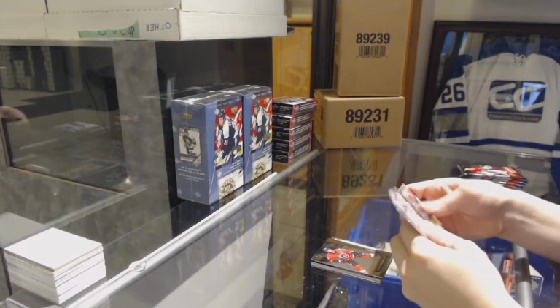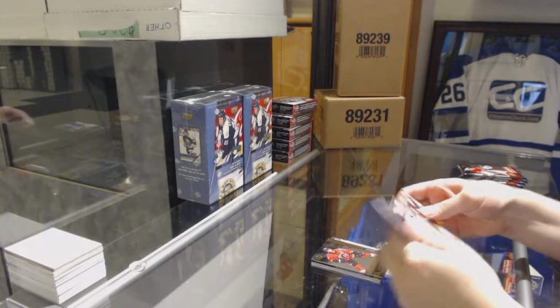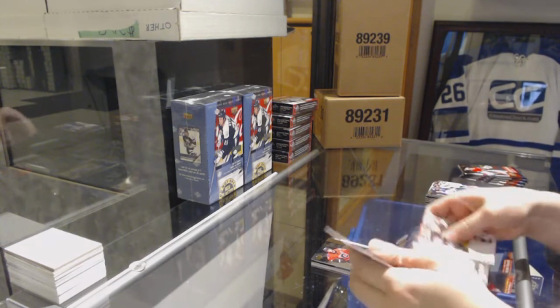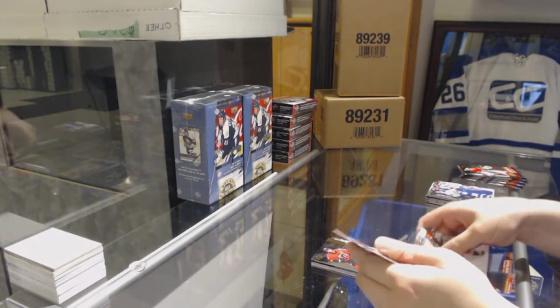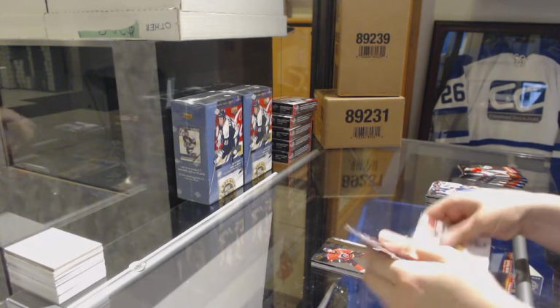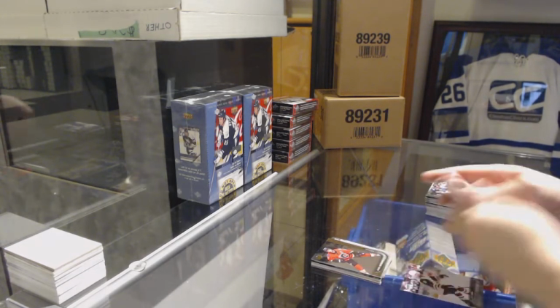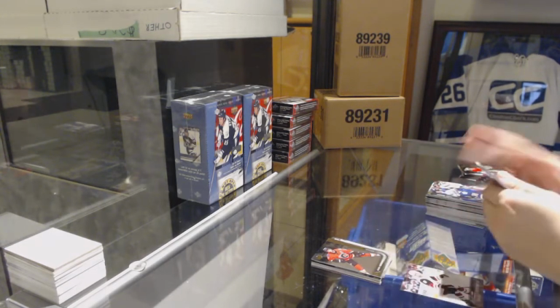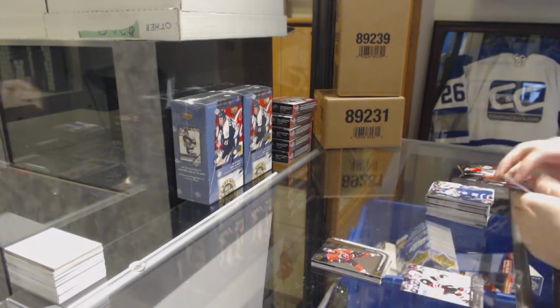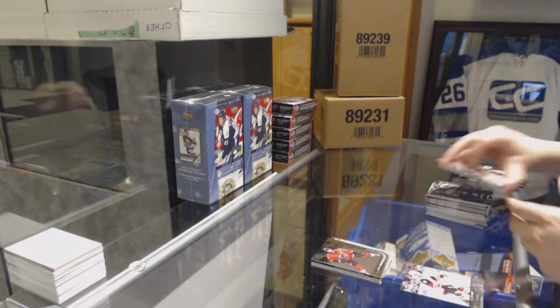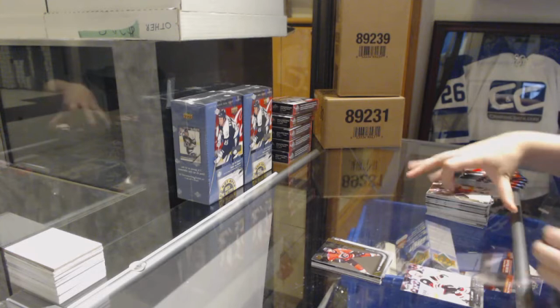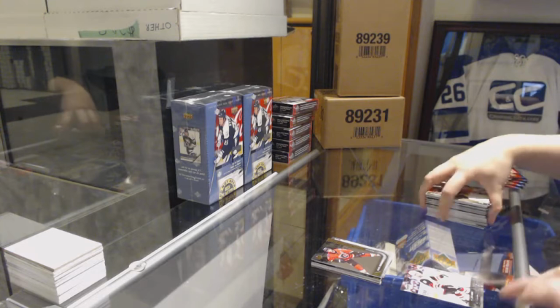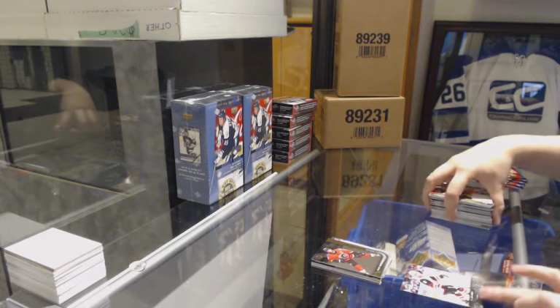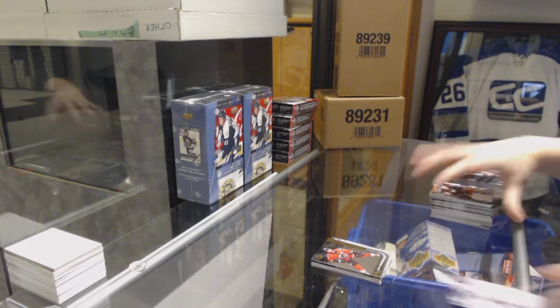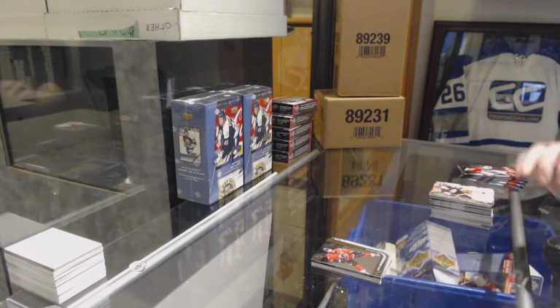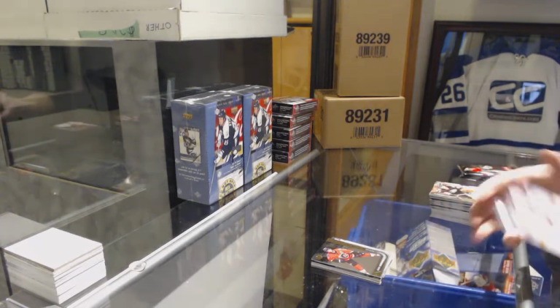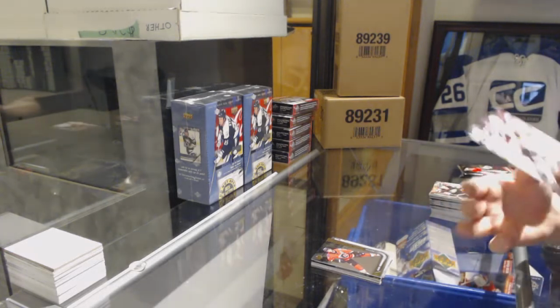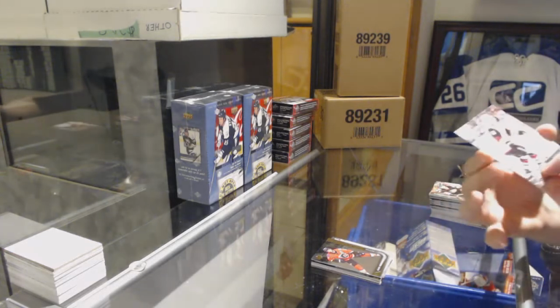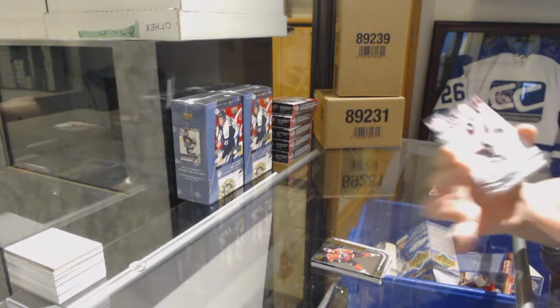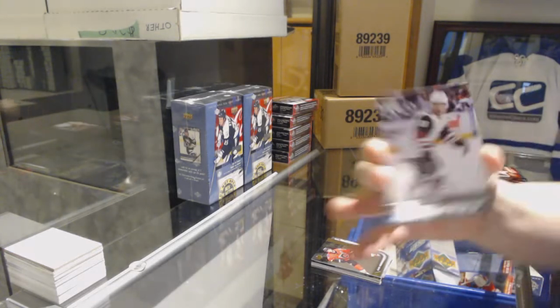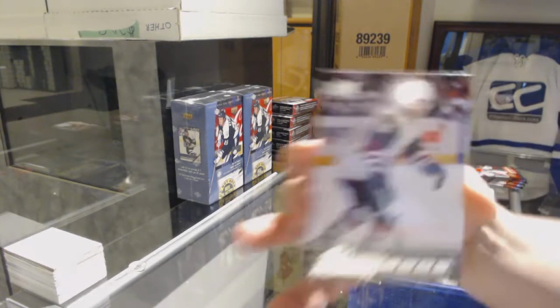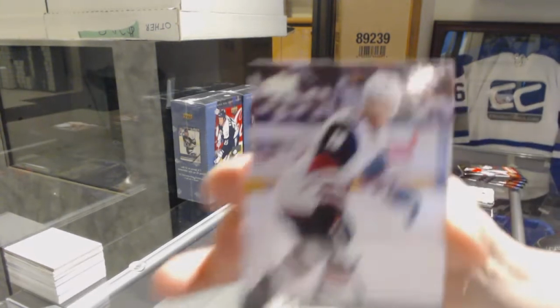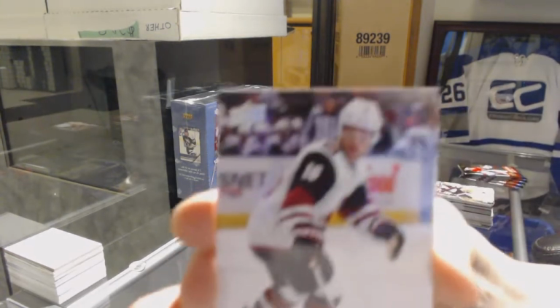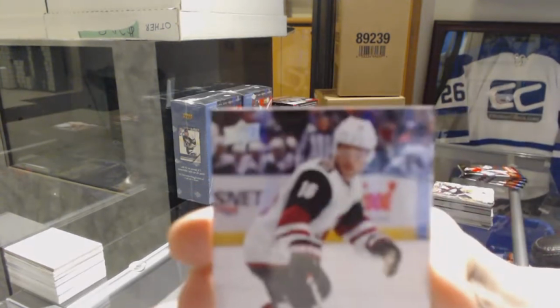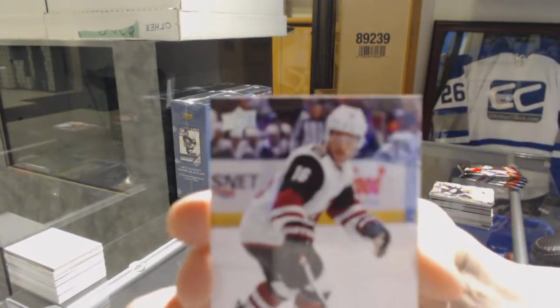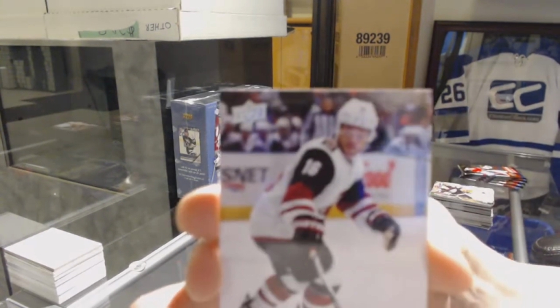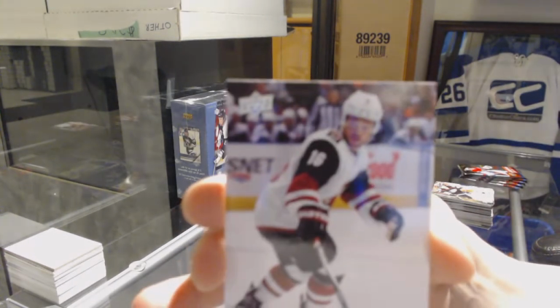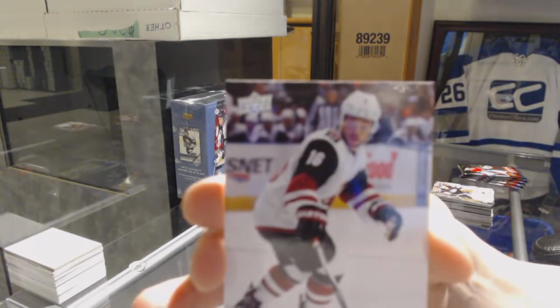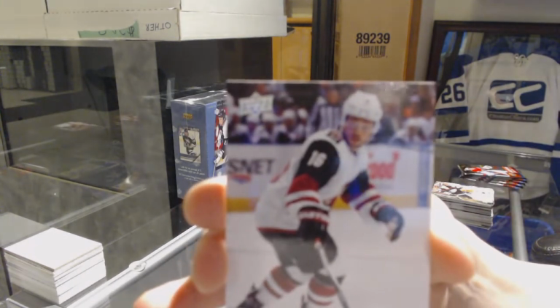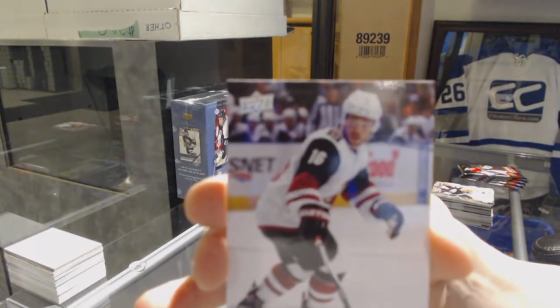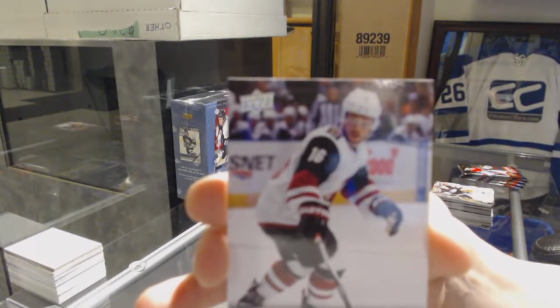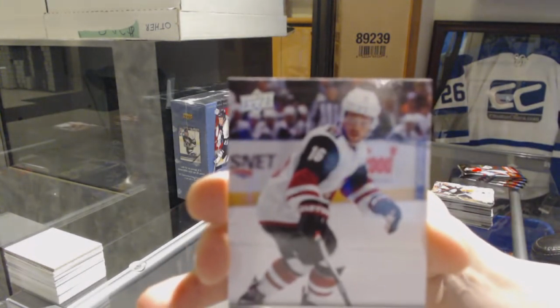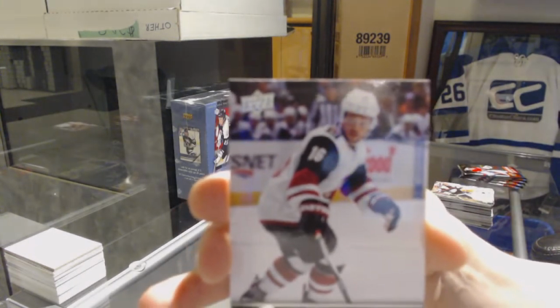We've got a Young Guns for the Arizona Coyotes, Max Domi.